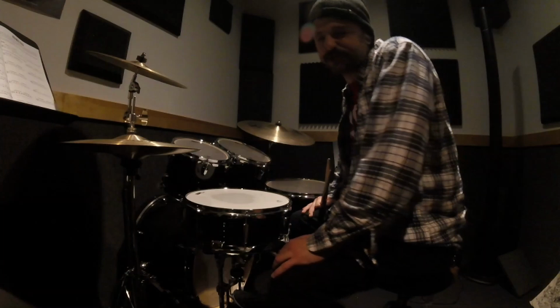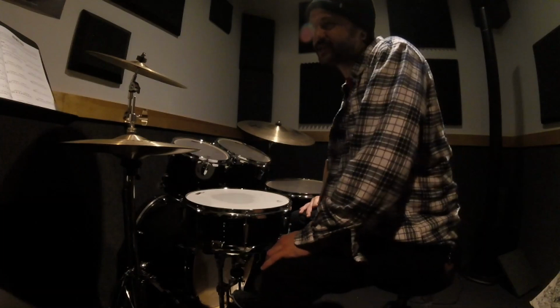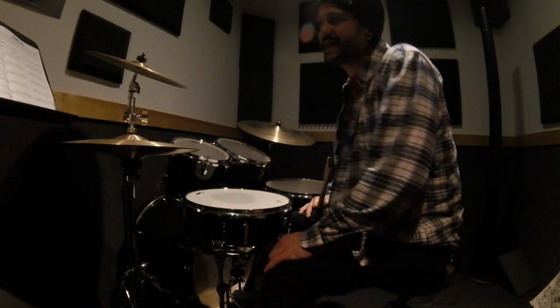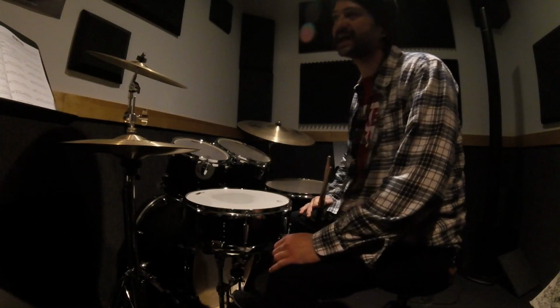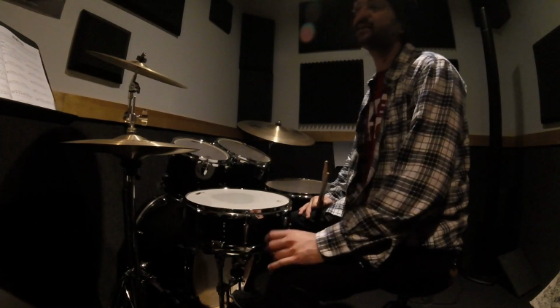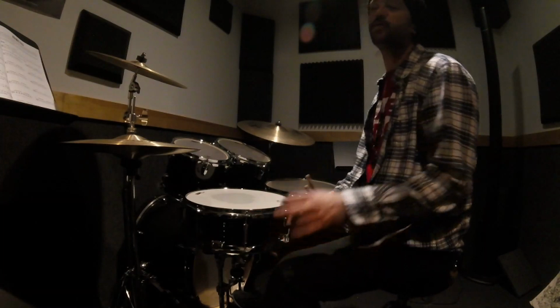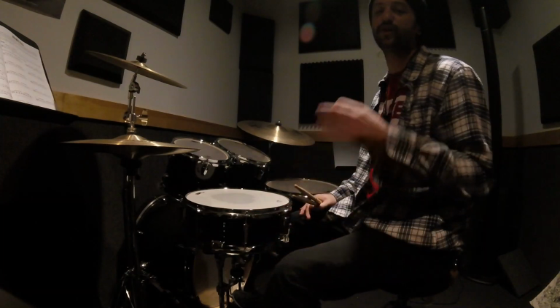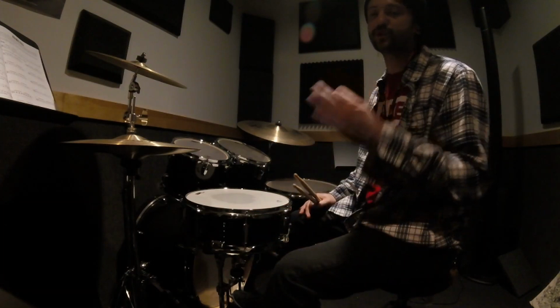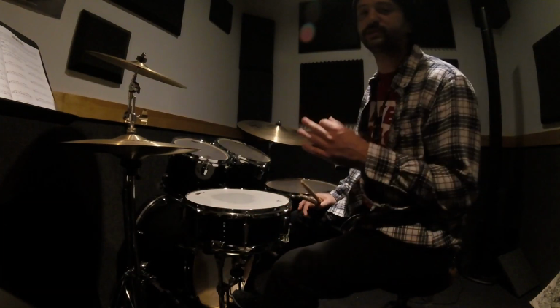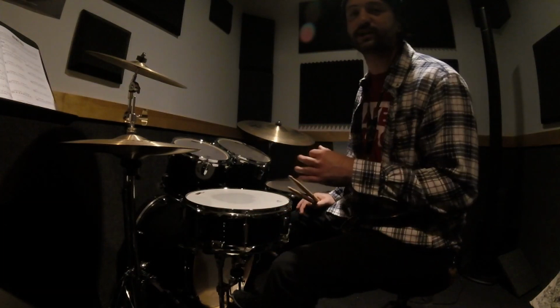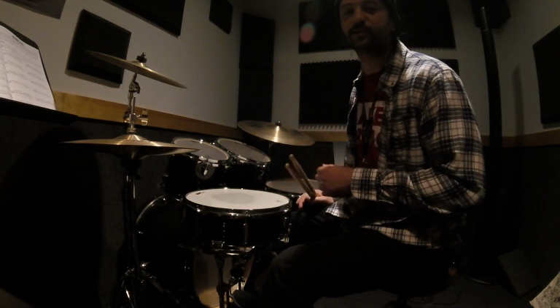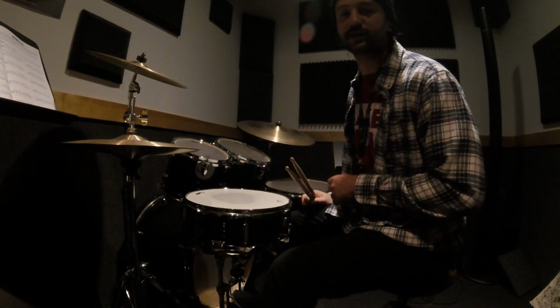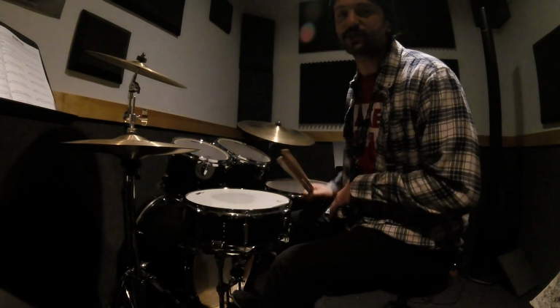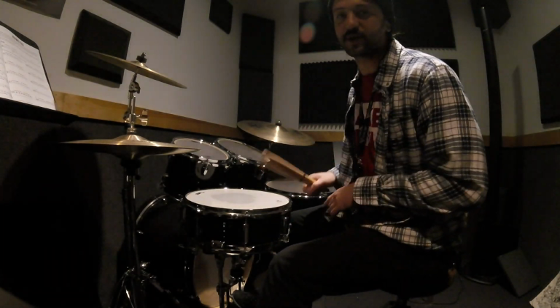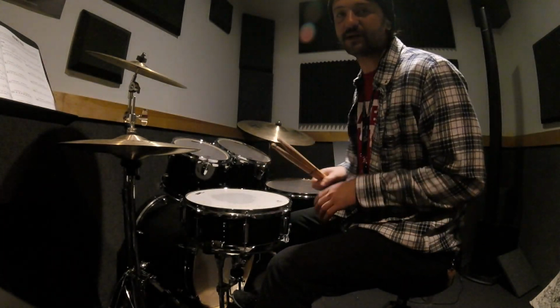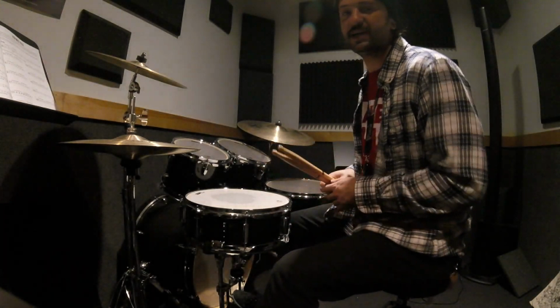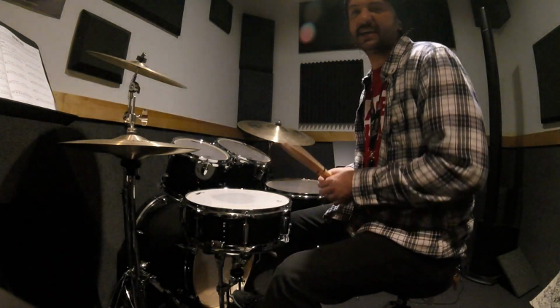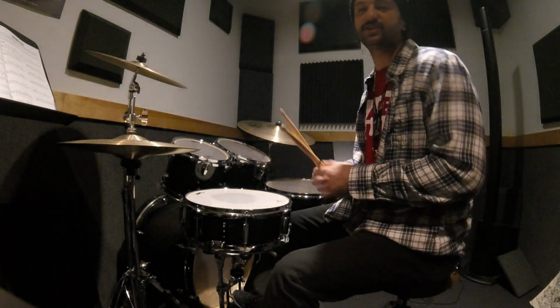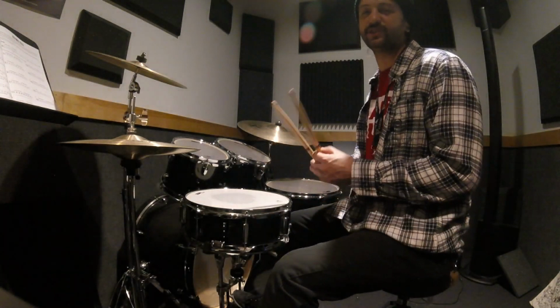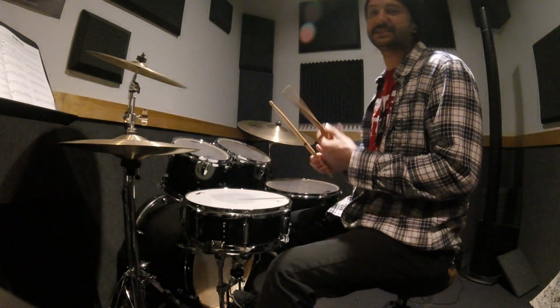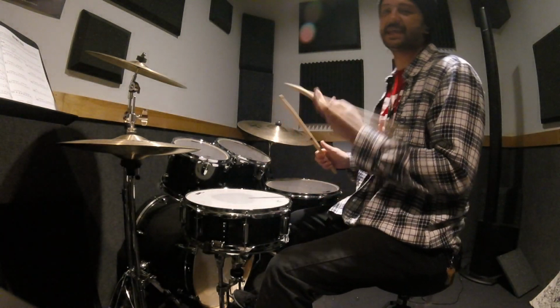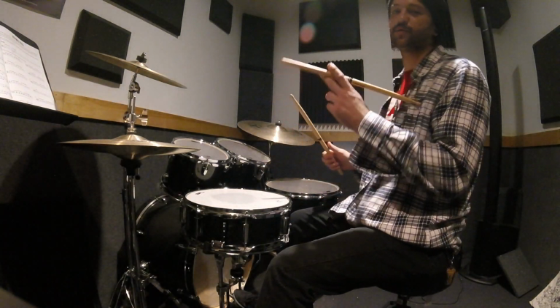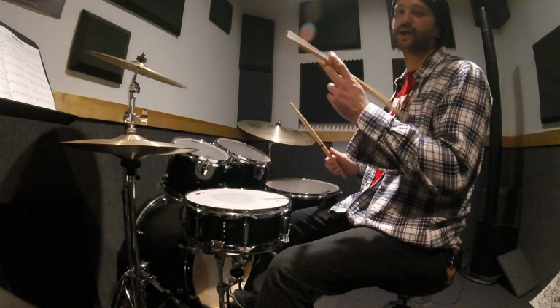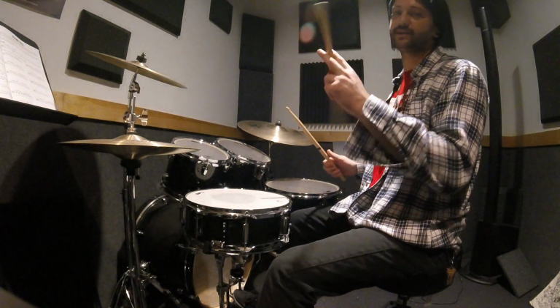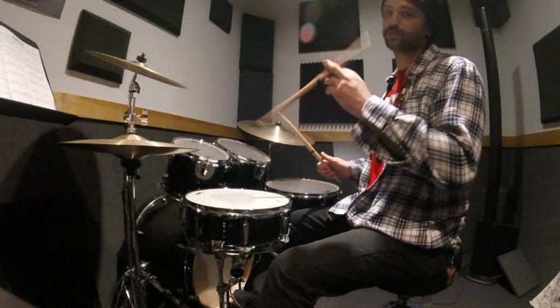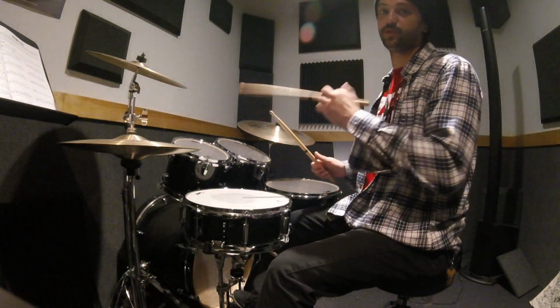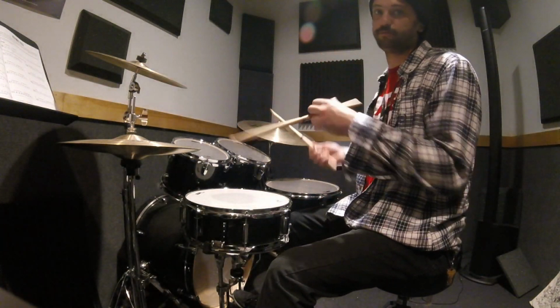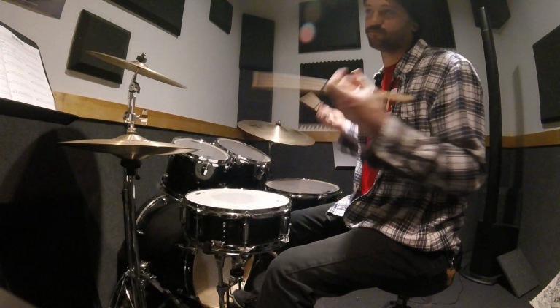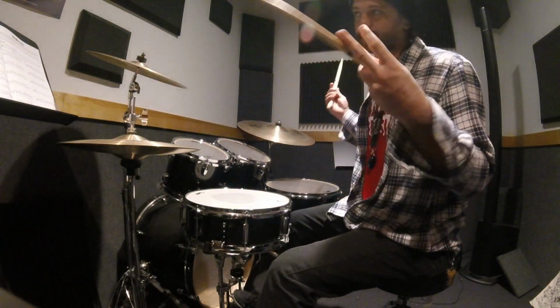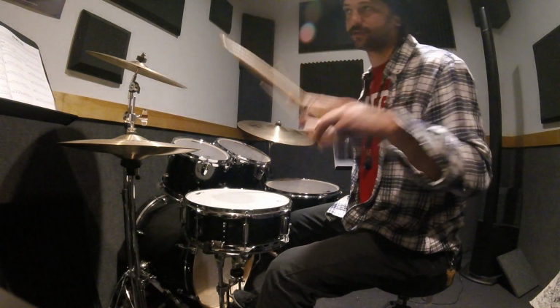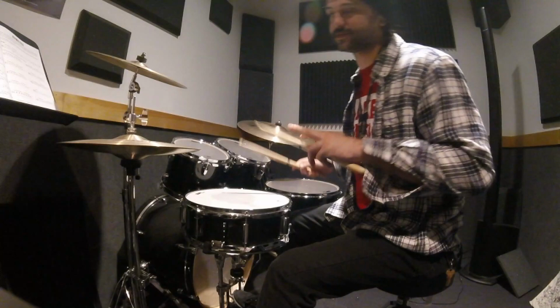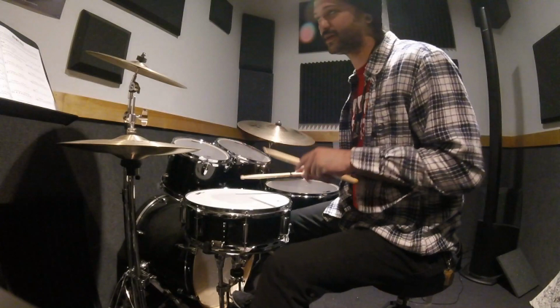Today, the drum set color we're going to talk about is called the snare ride. It's when you ride on the snare.